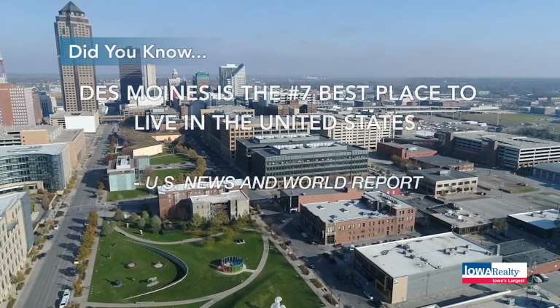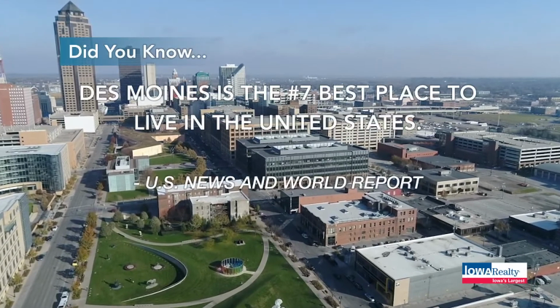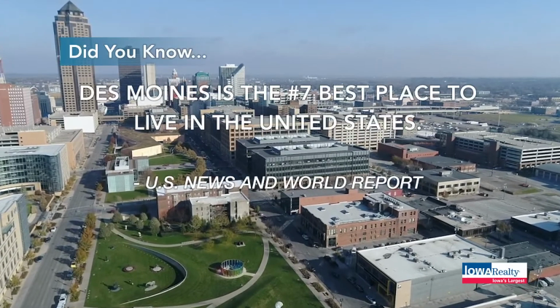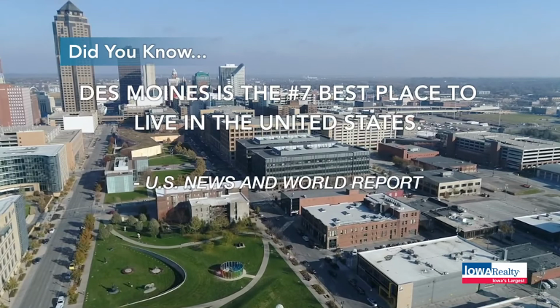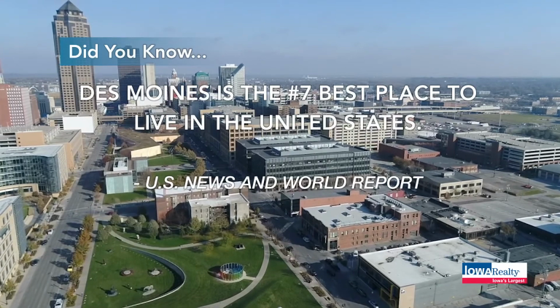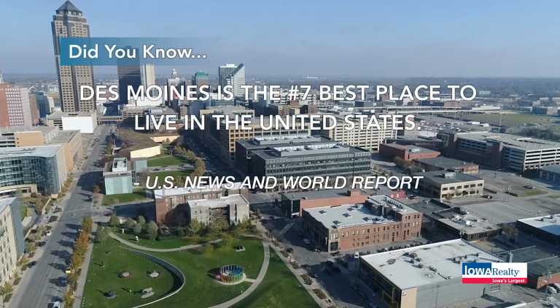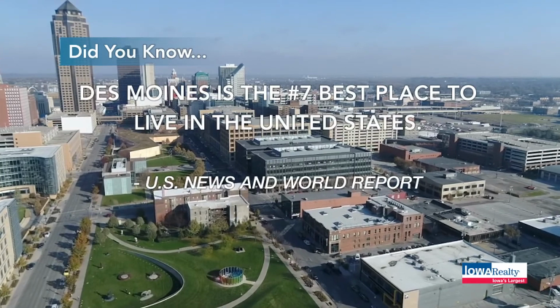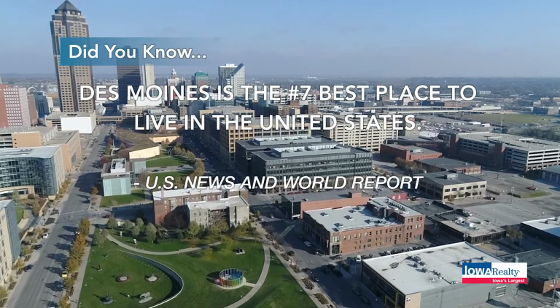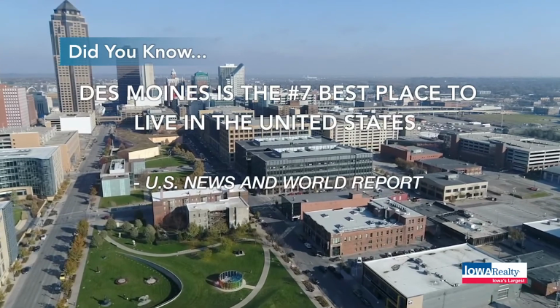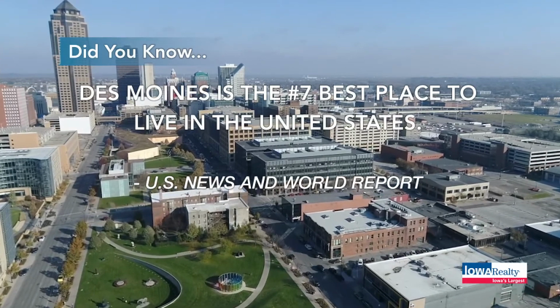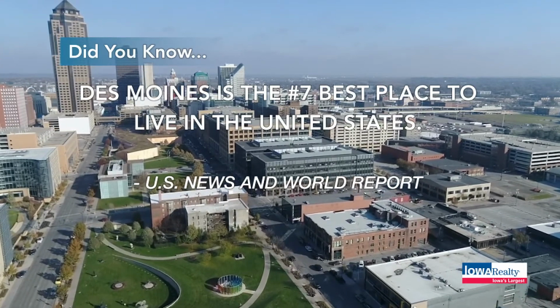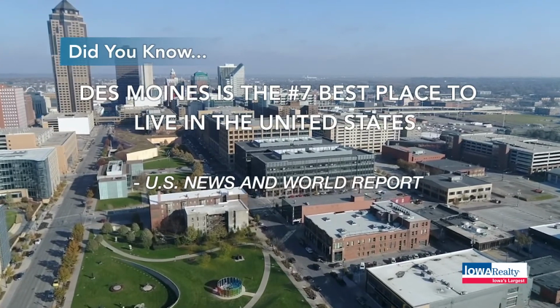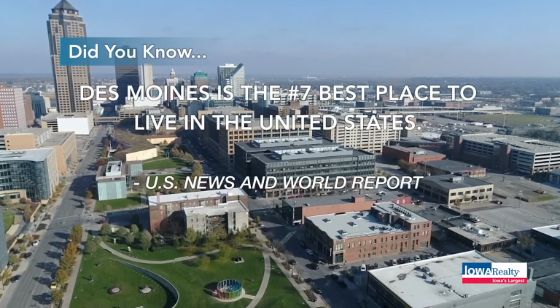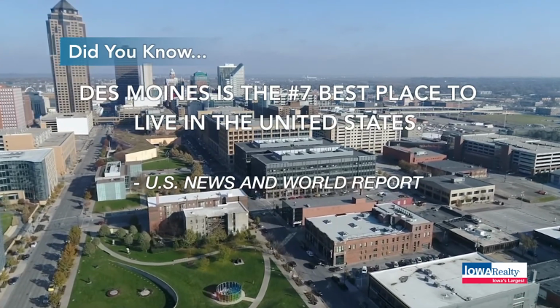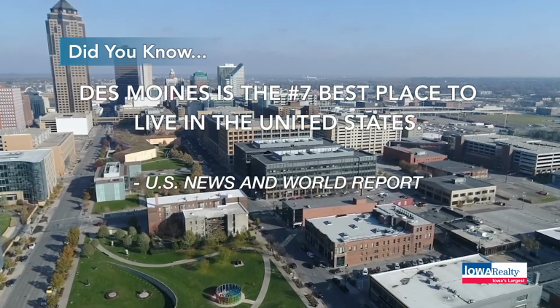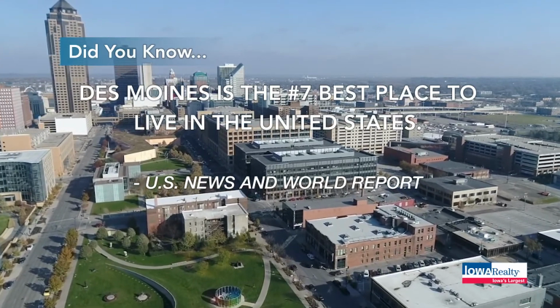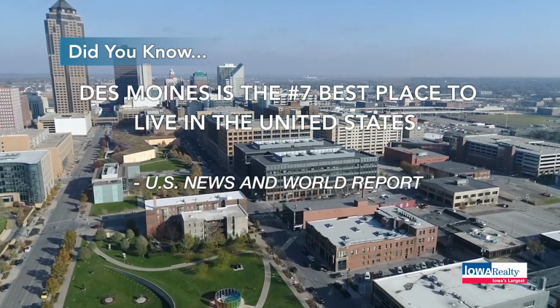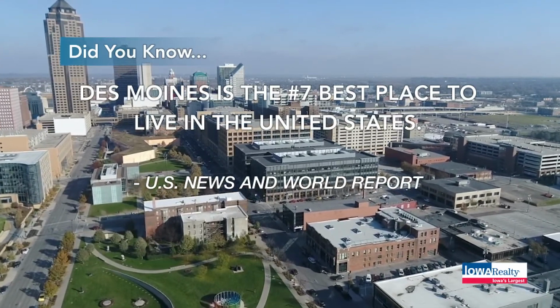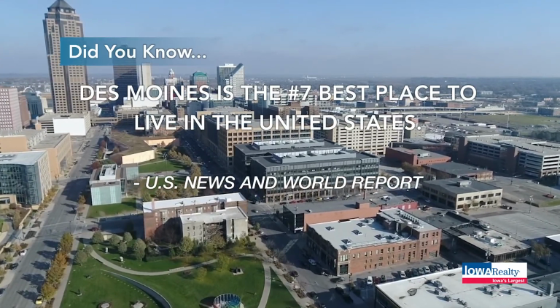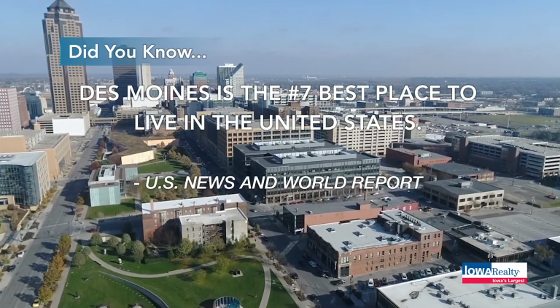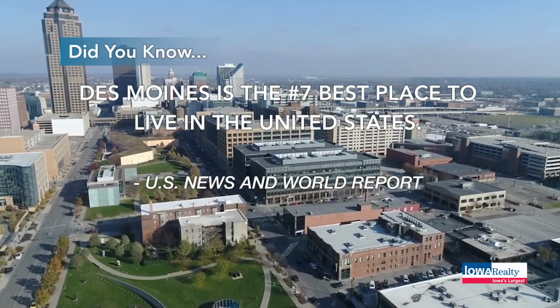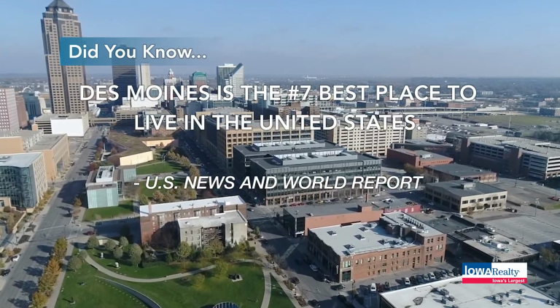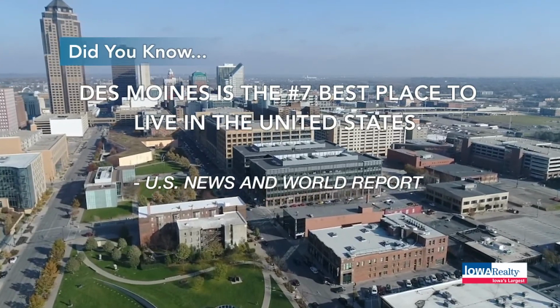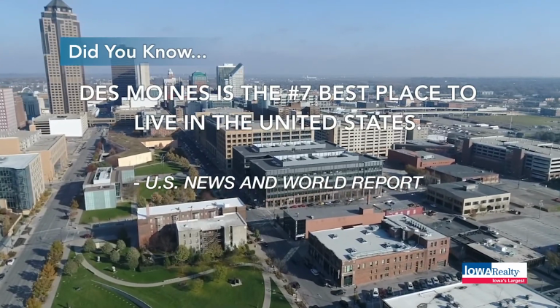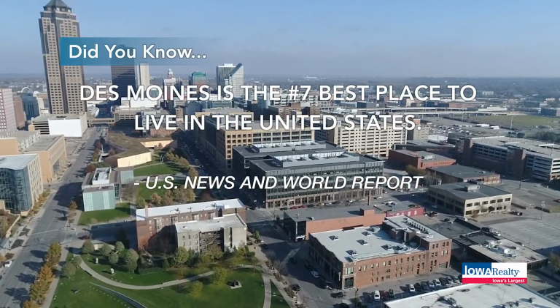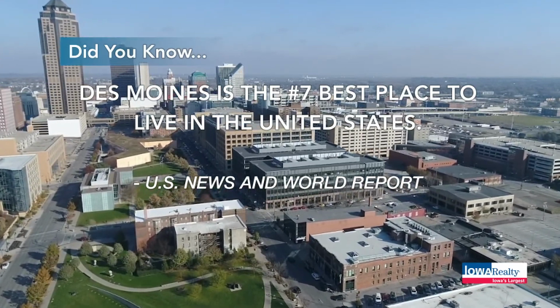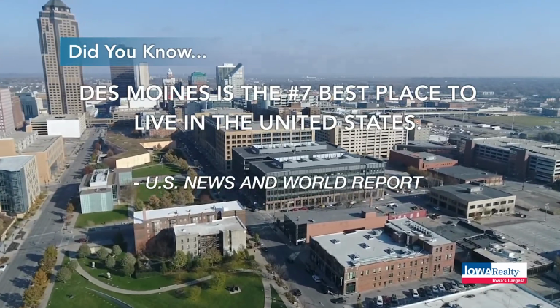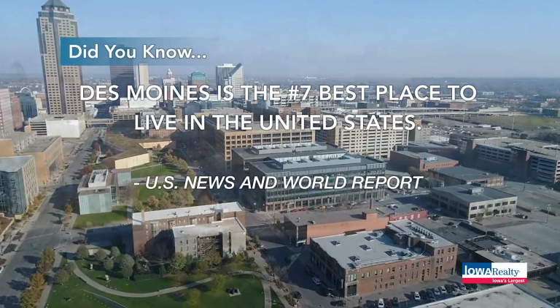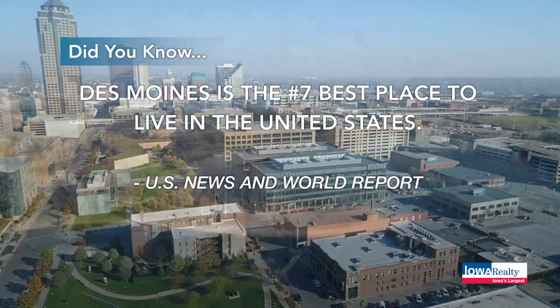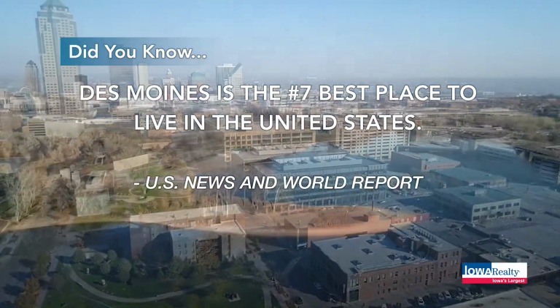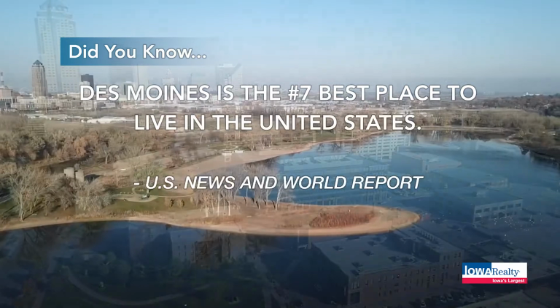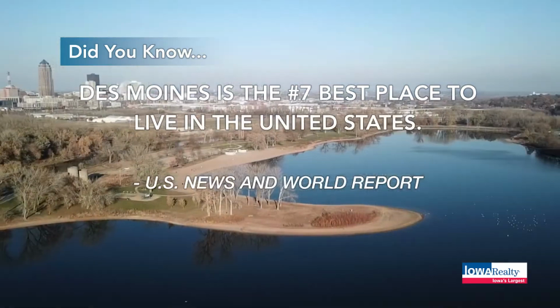According to U.S. News and World Report, Des Moines is the number seven best place to live in the United States.